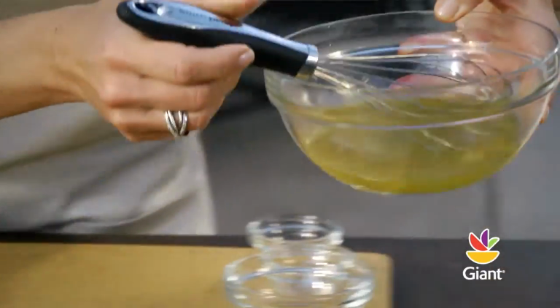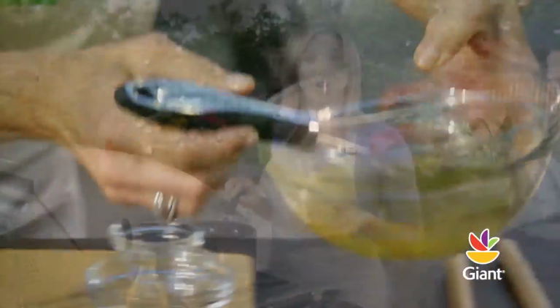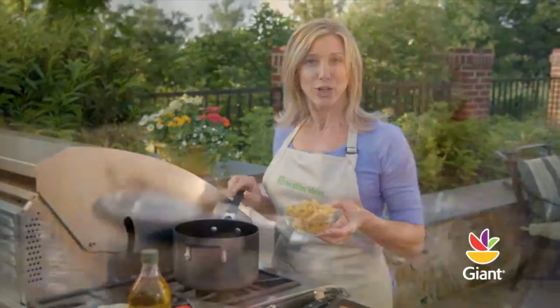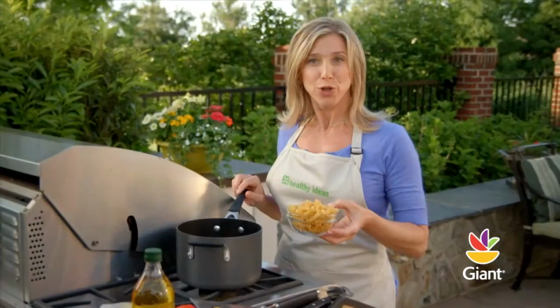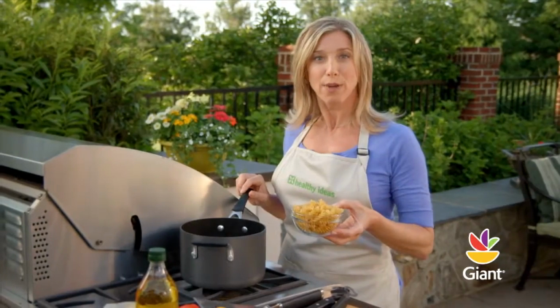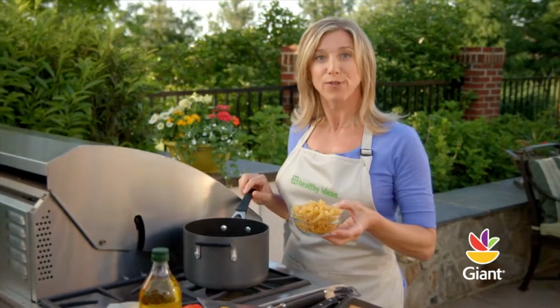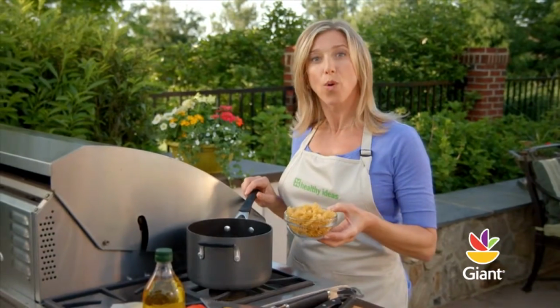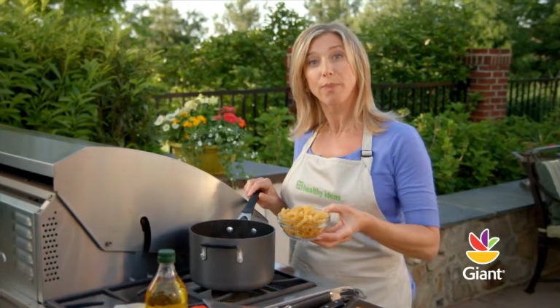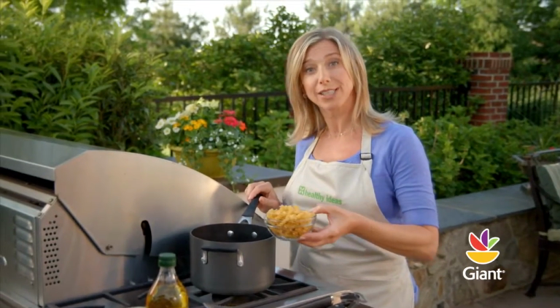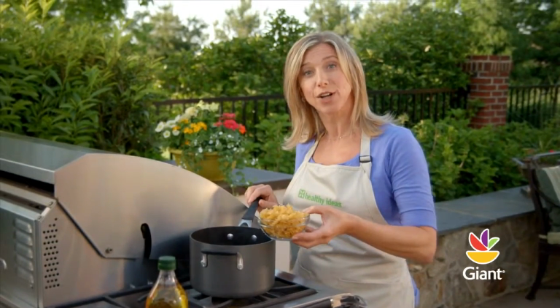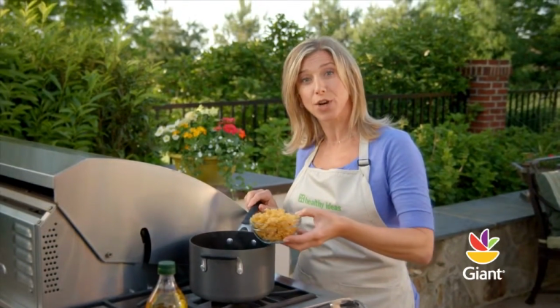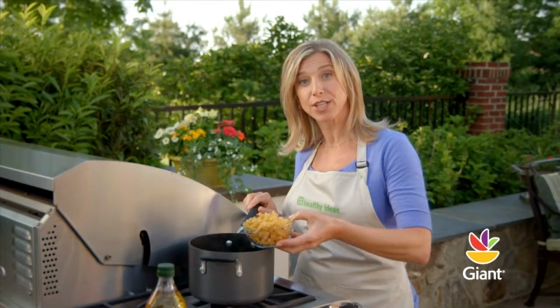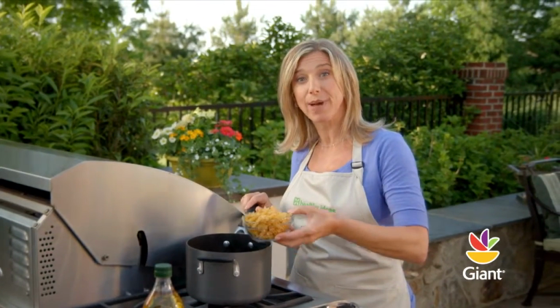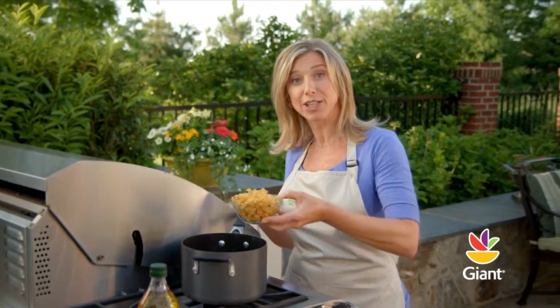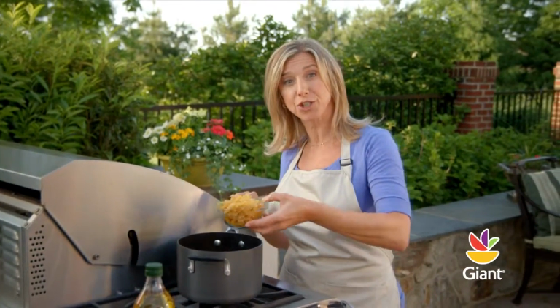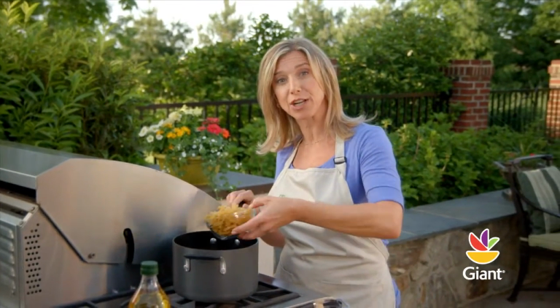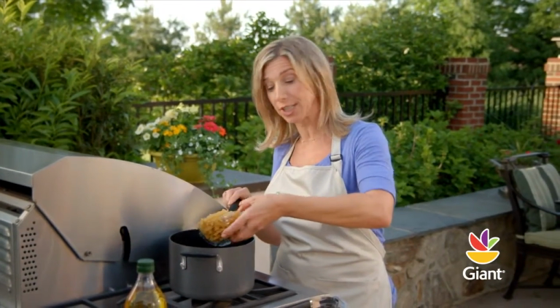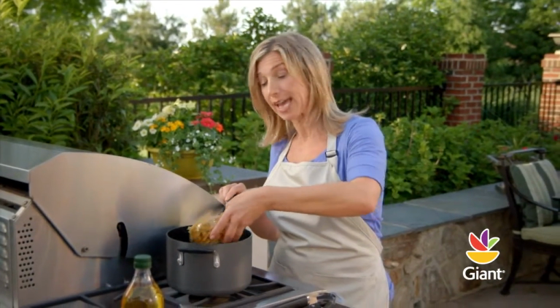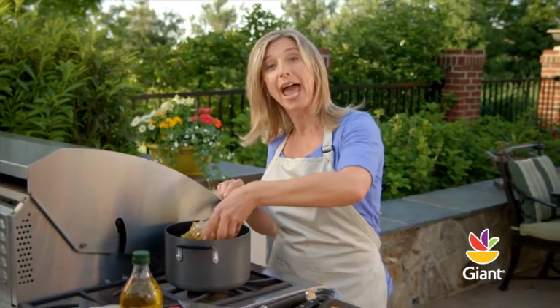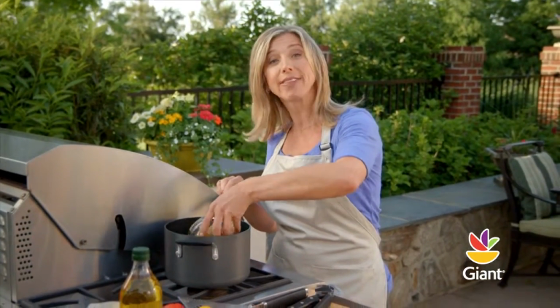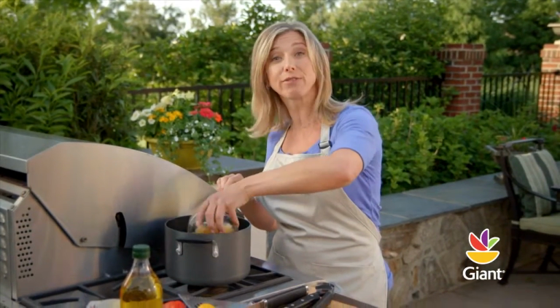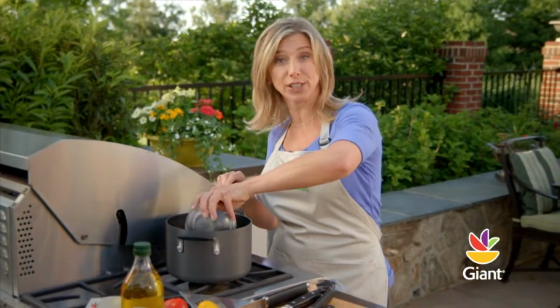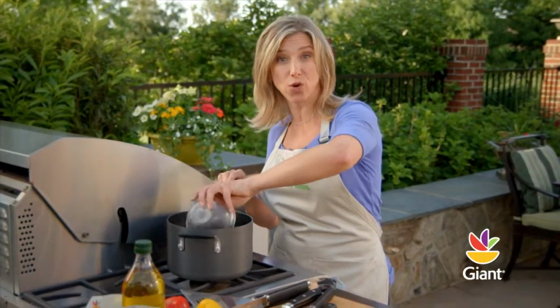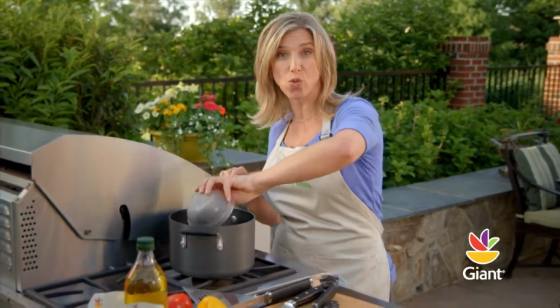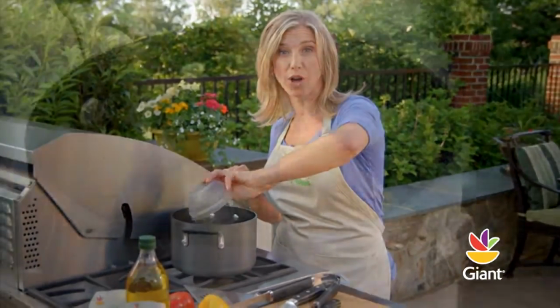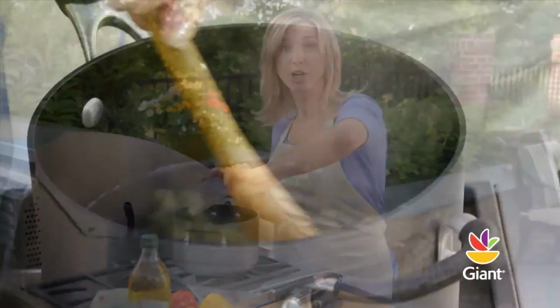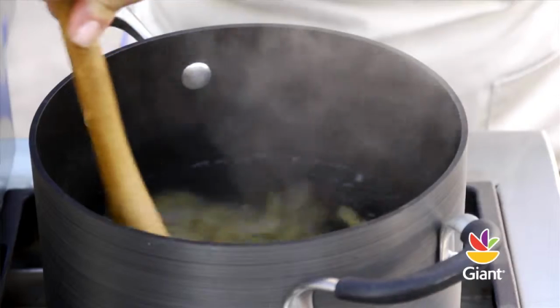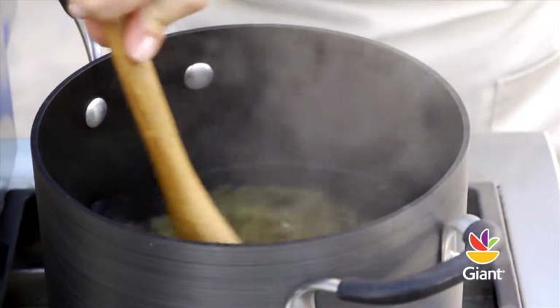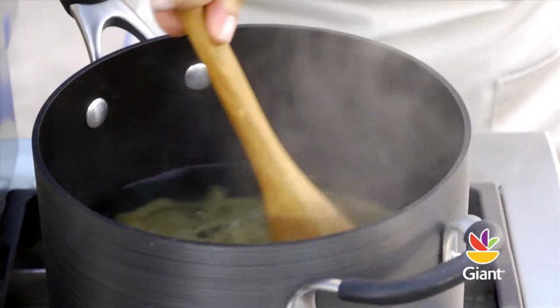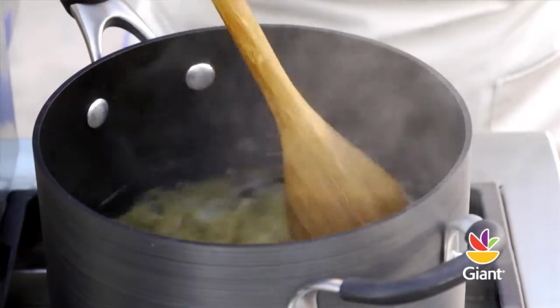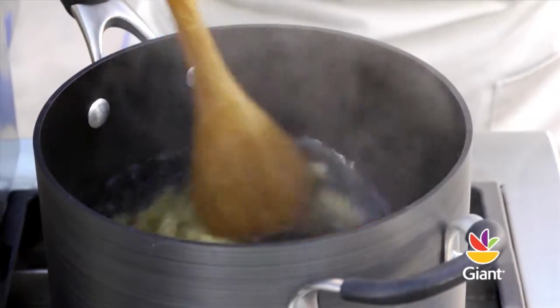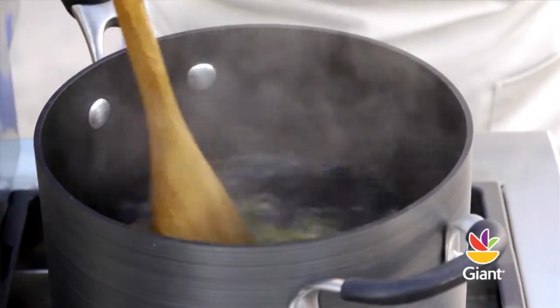Cook two cups of whole wheat pasta according to the package directions, then rinse in cool water, drain, and set aside.